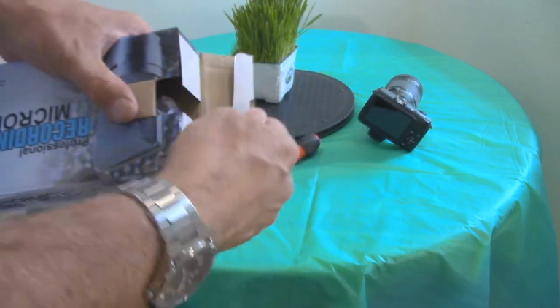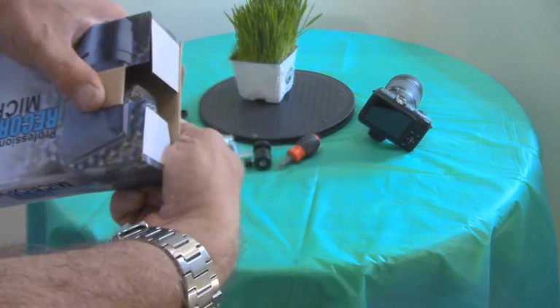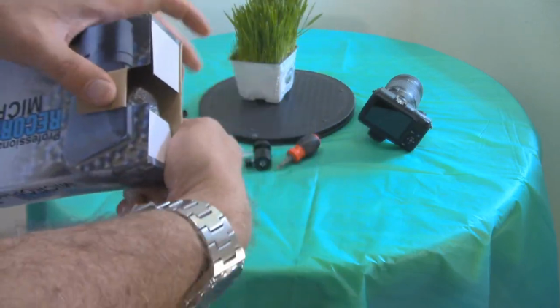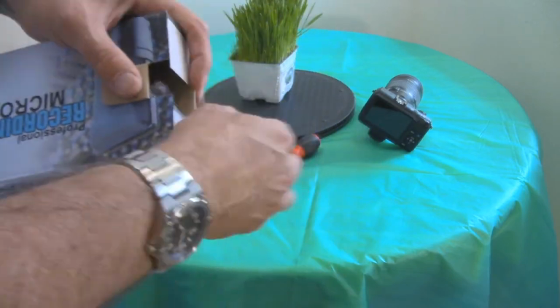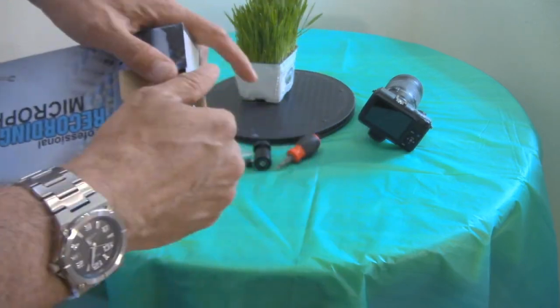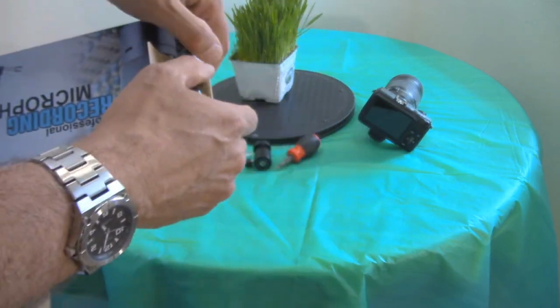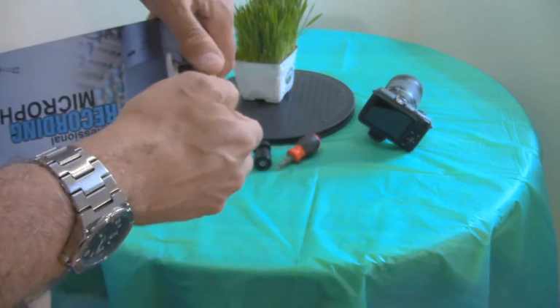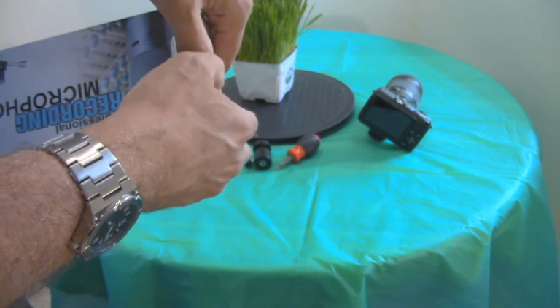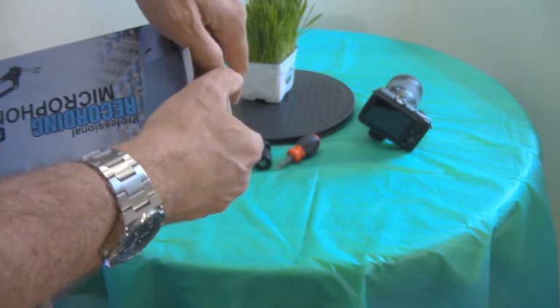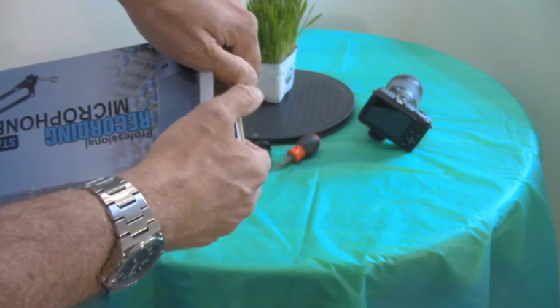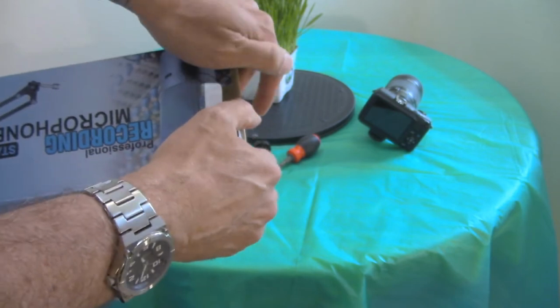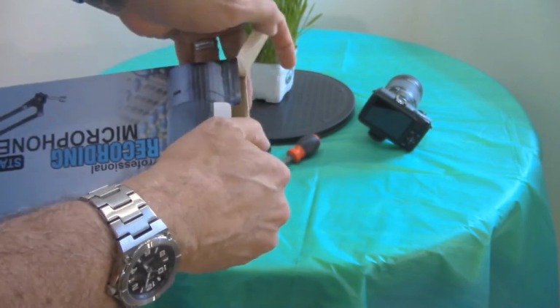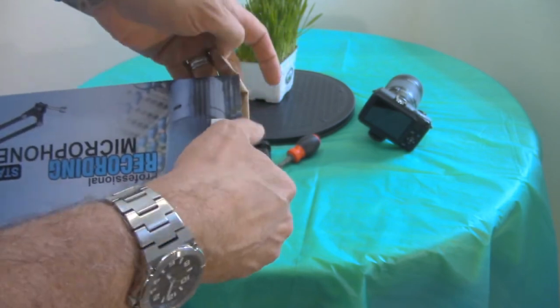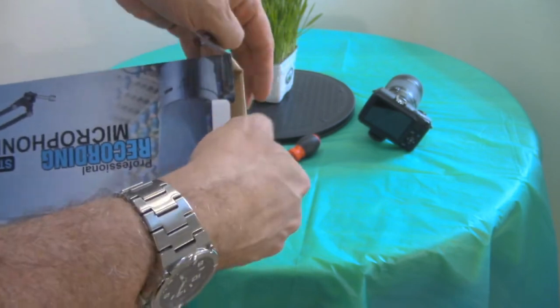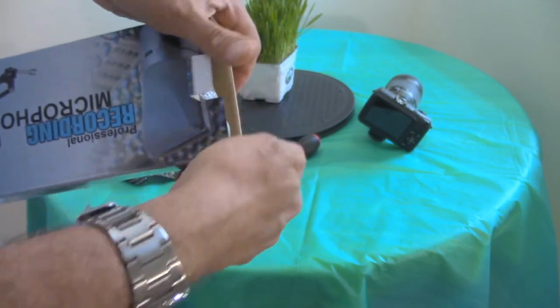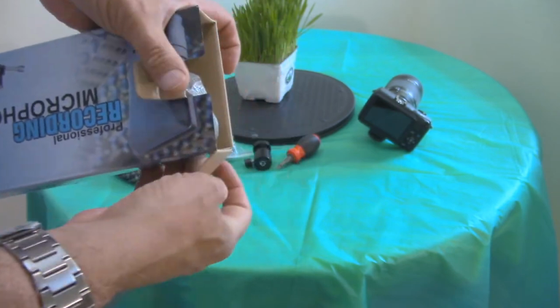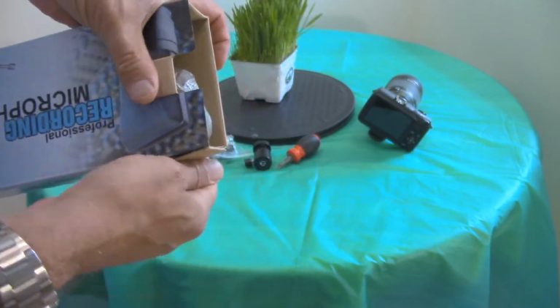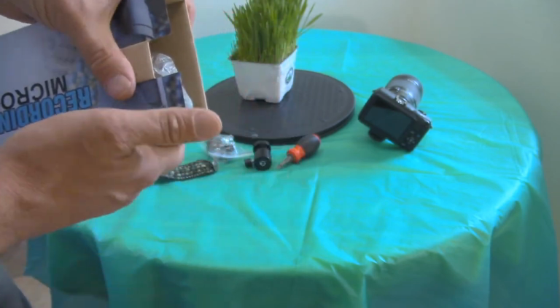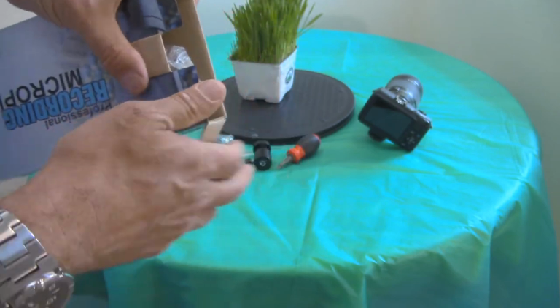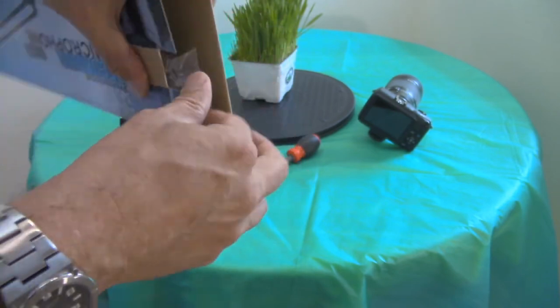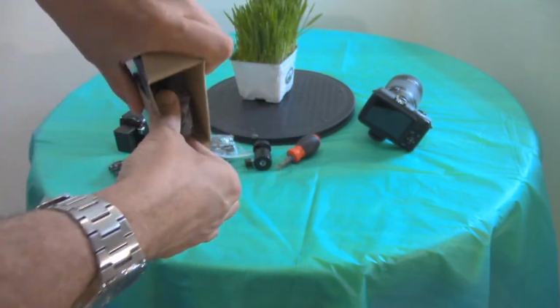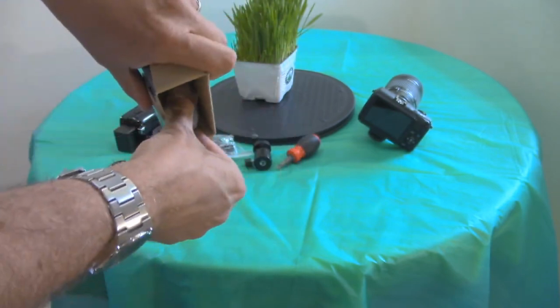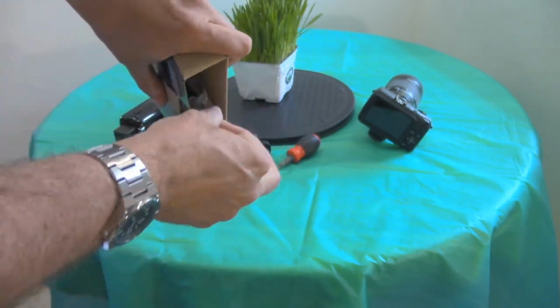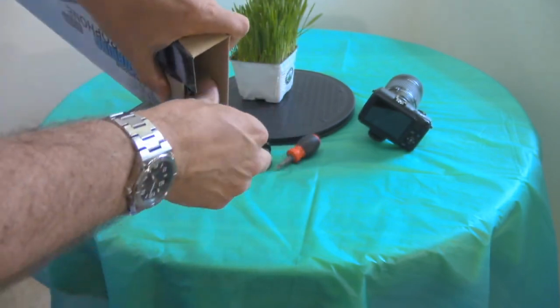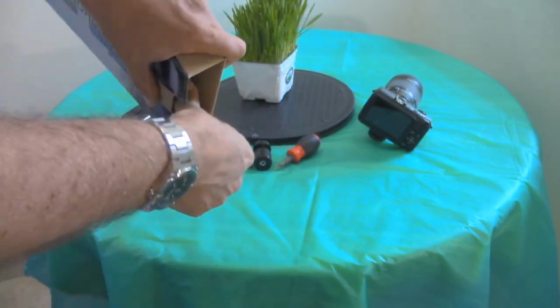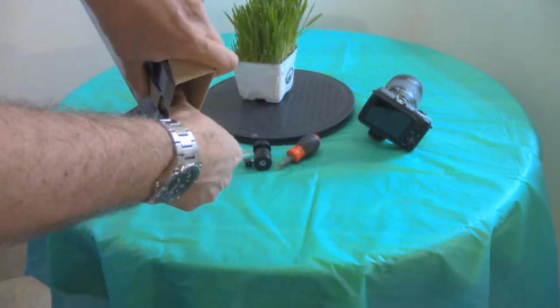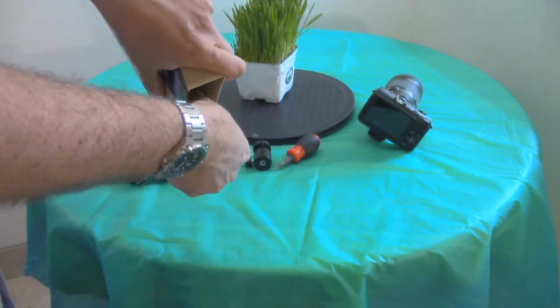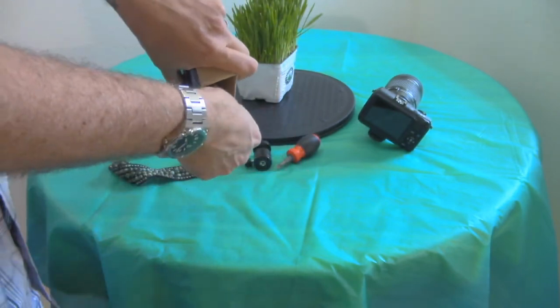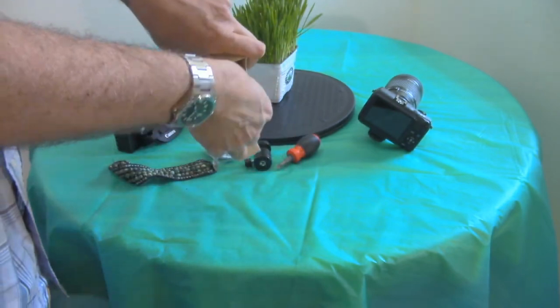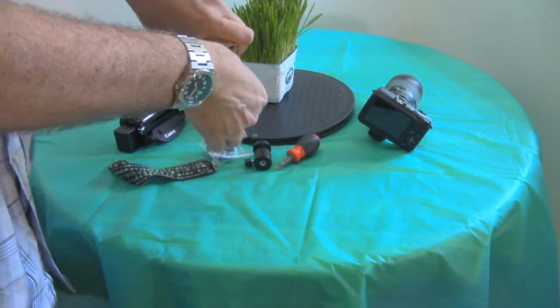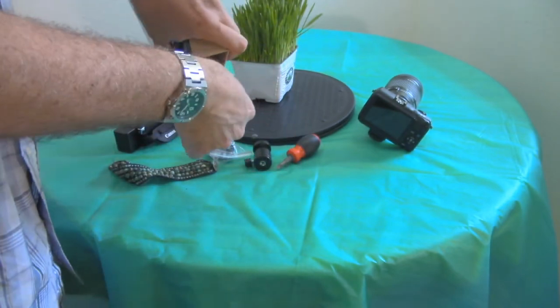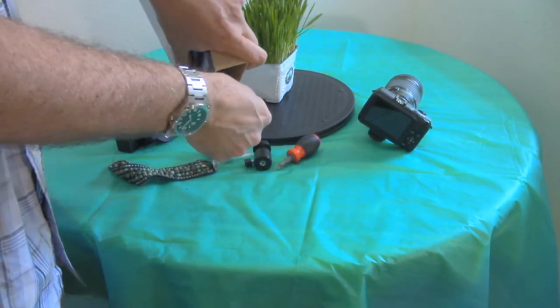But let me show you what's up. This is the unboxing, if you will — I'm going to pull this bad boy out.